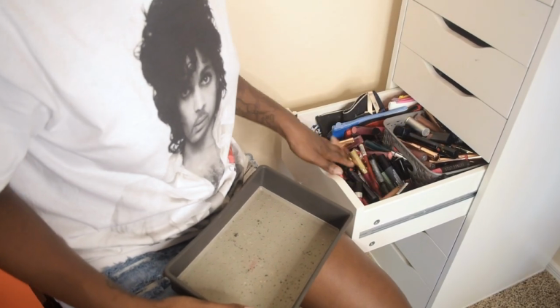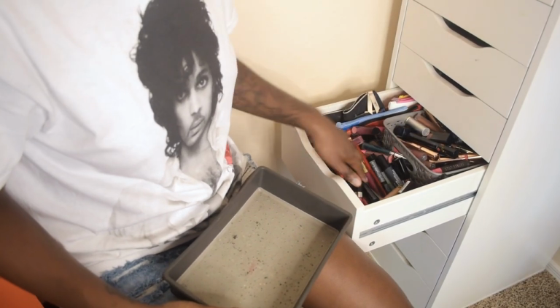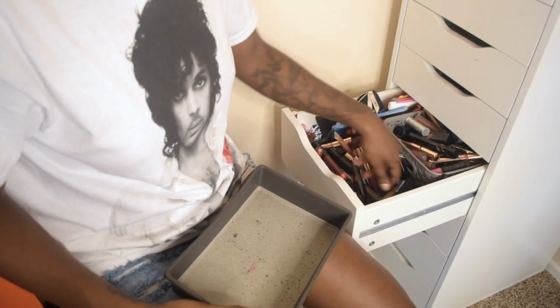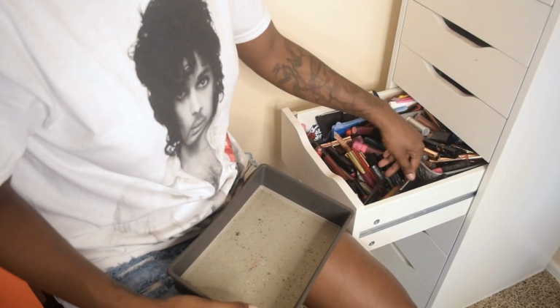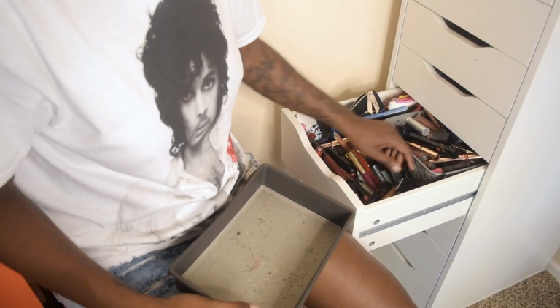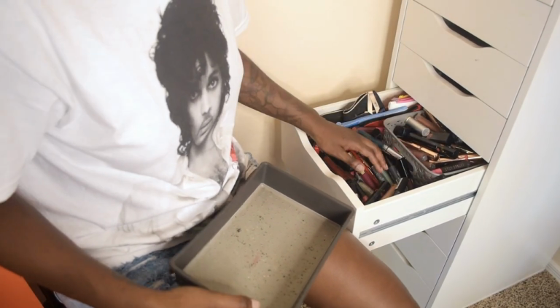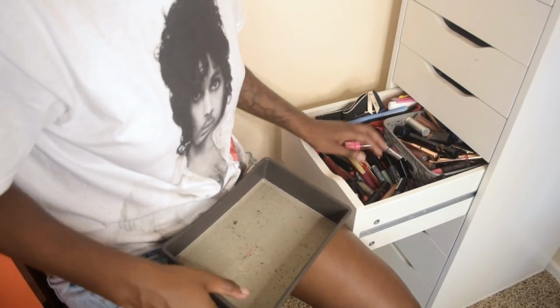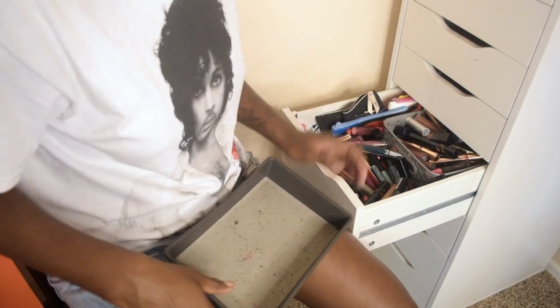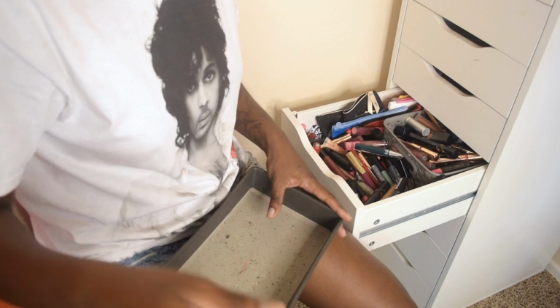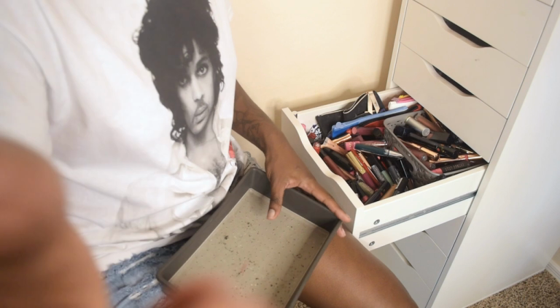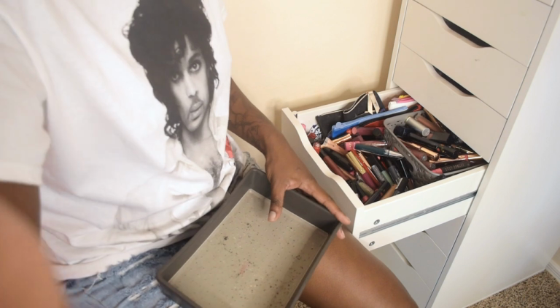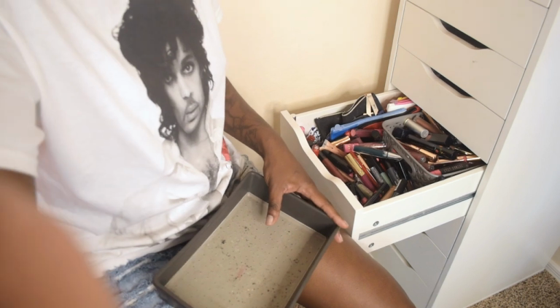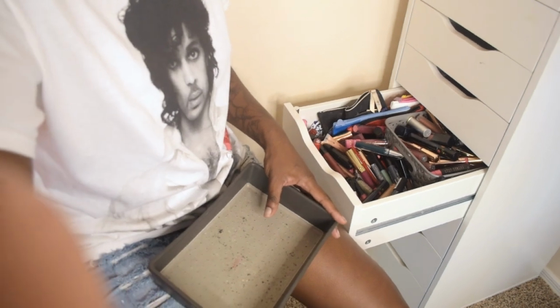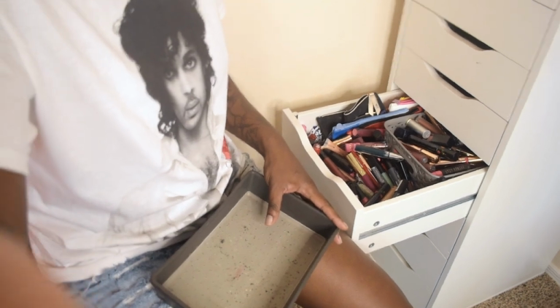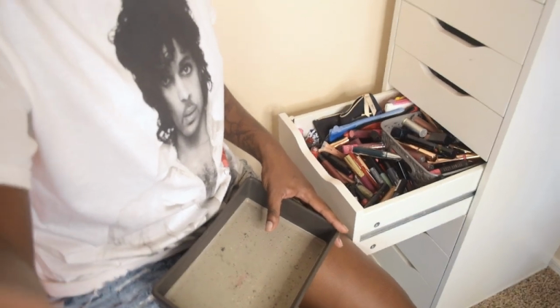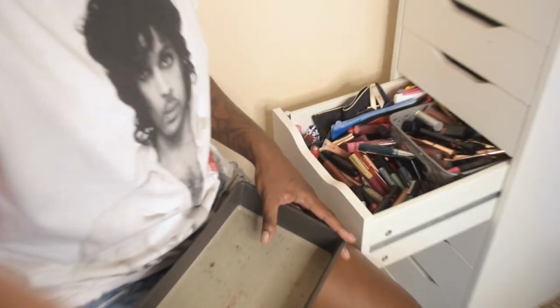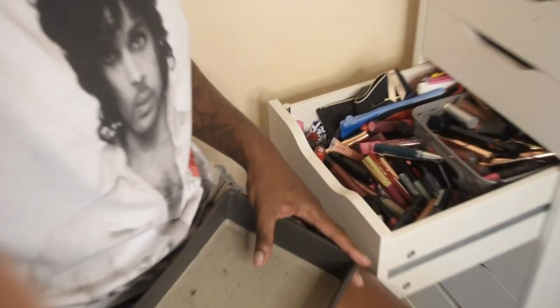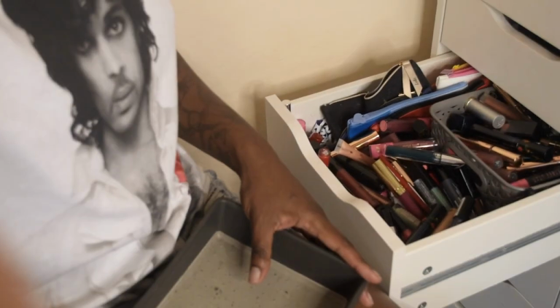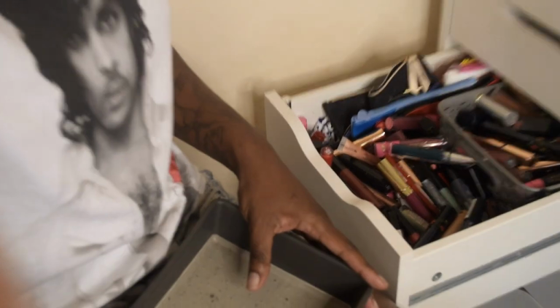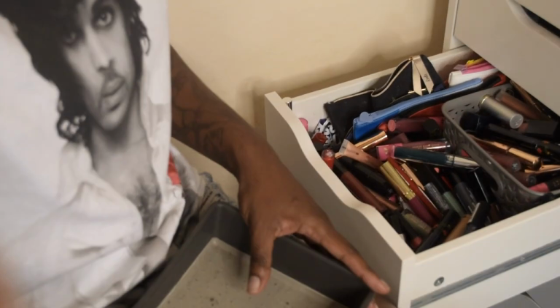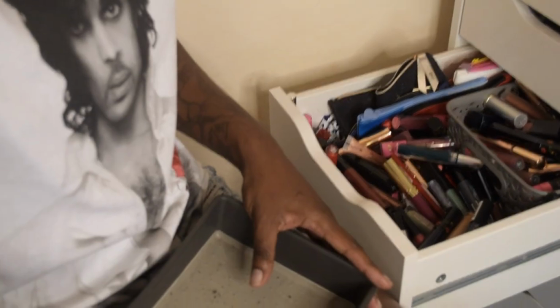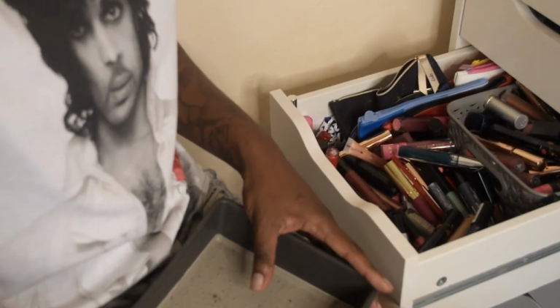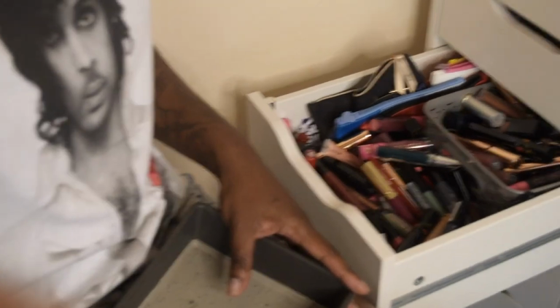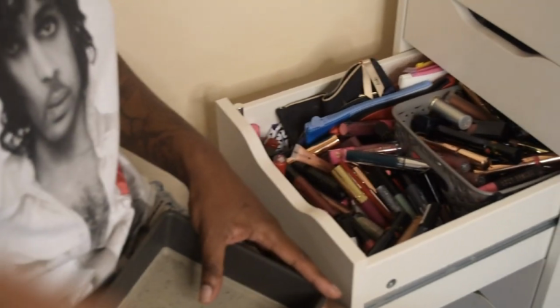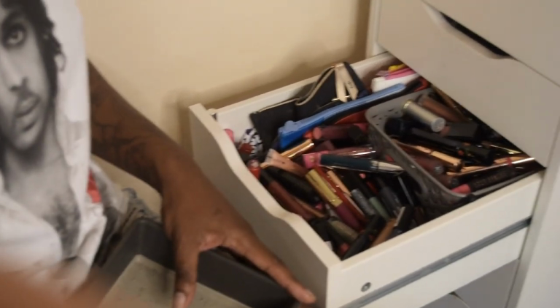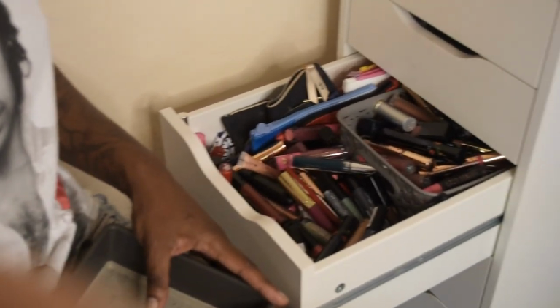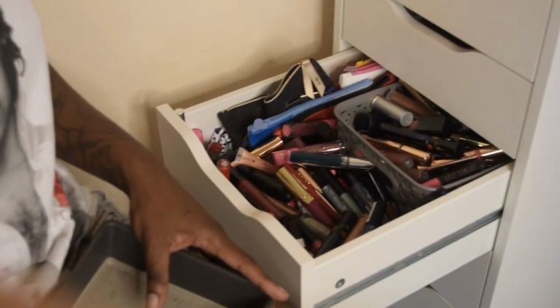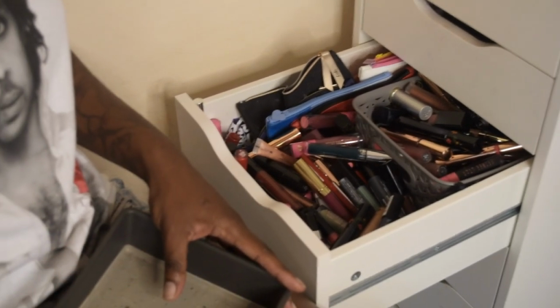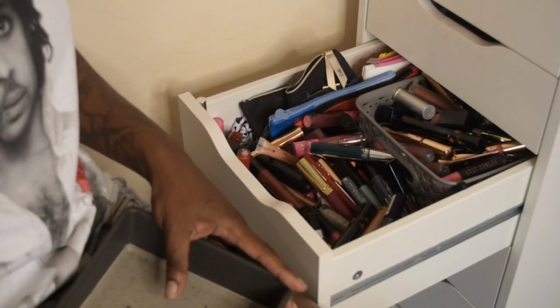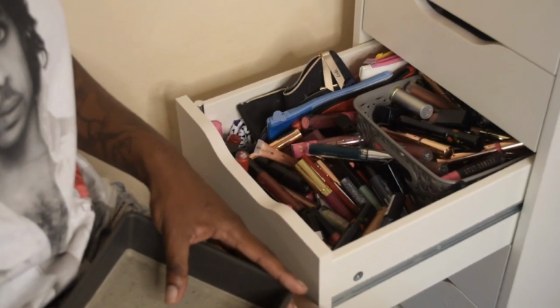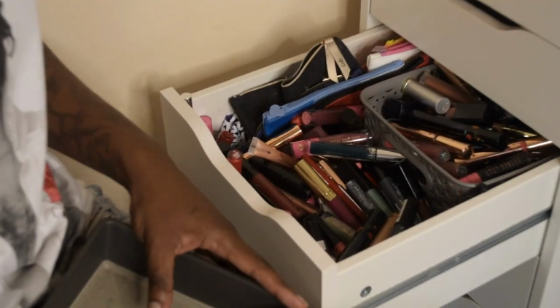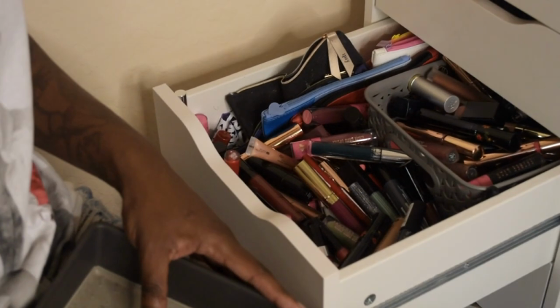Next I pretty much have all my glitters, jewels, sequins in here. And these are all my lipsticks — as you can see a crap ton of lipsticks.